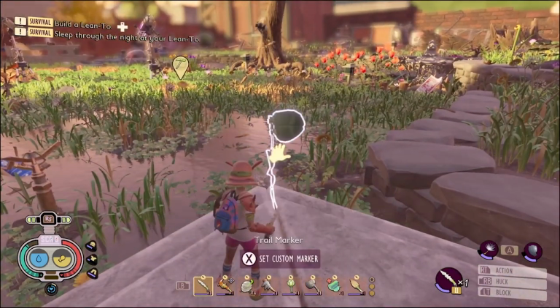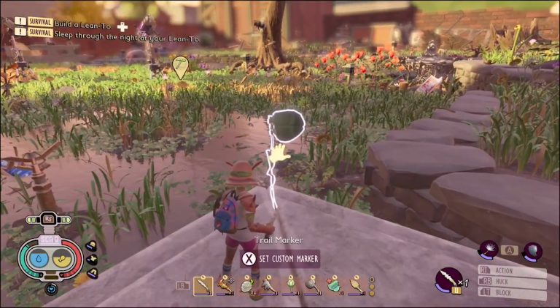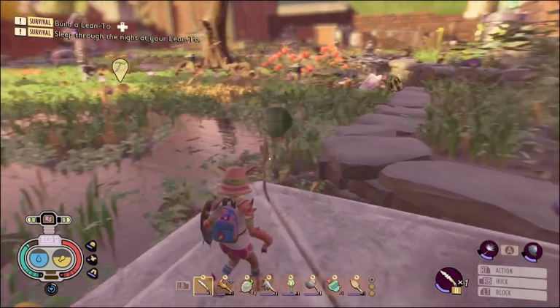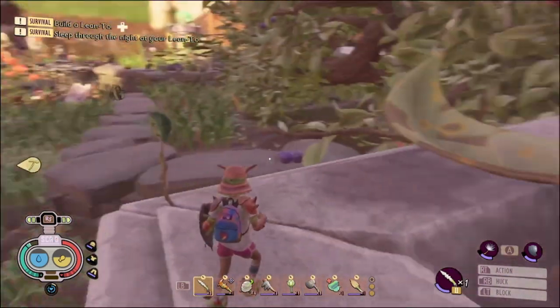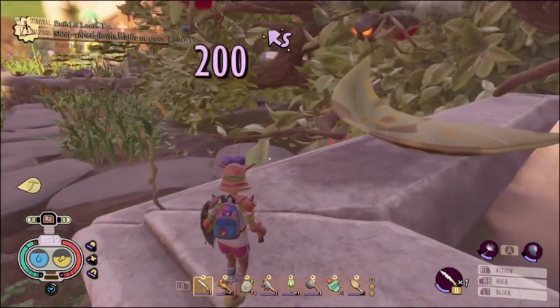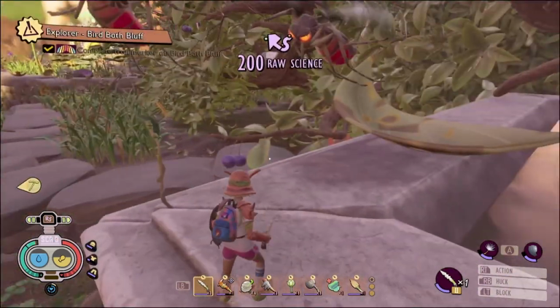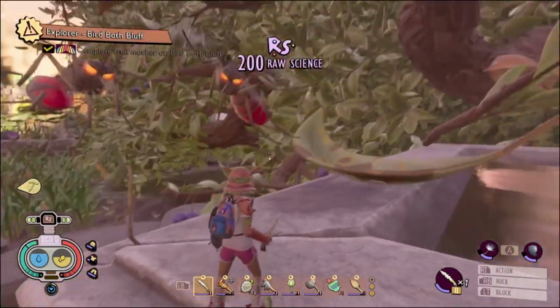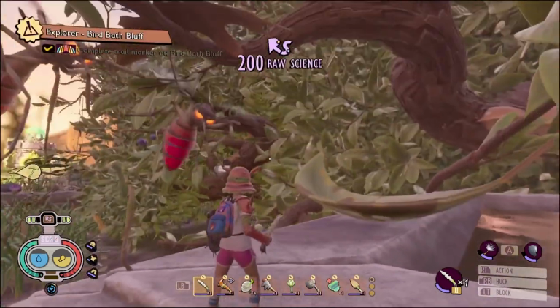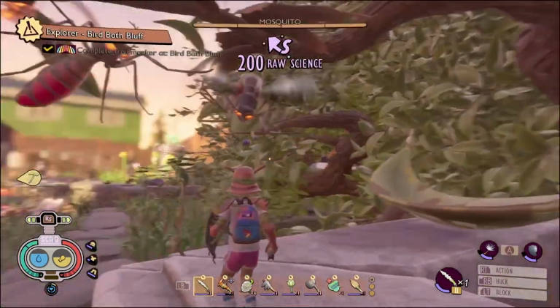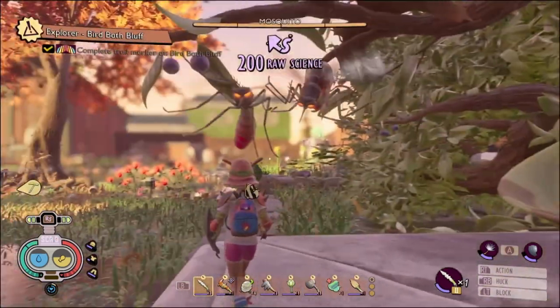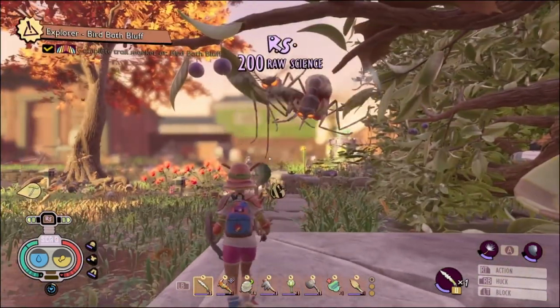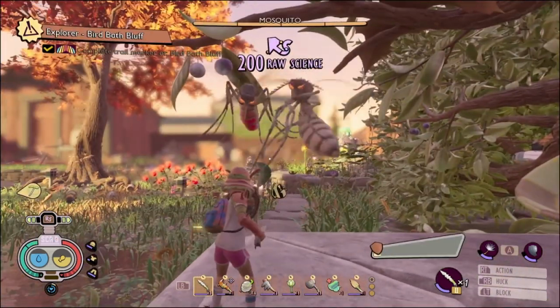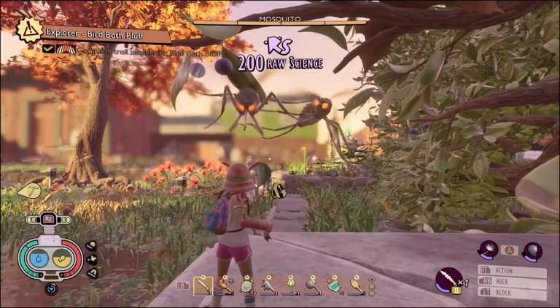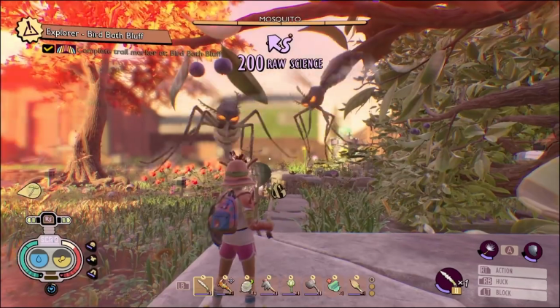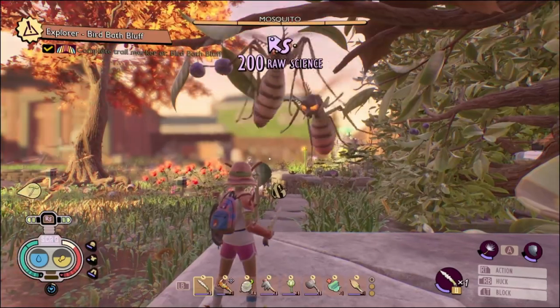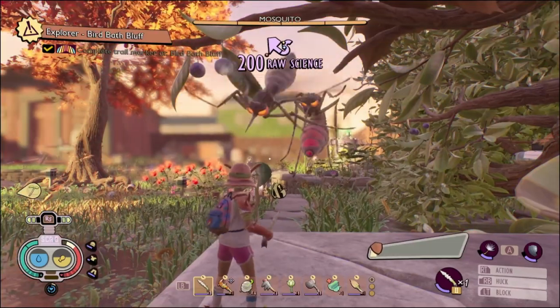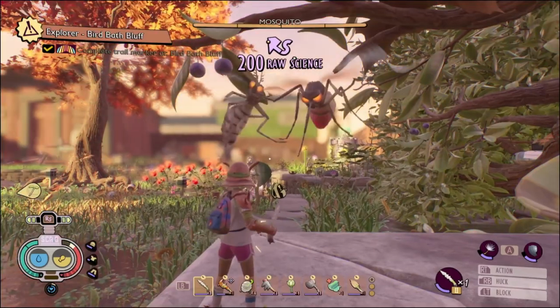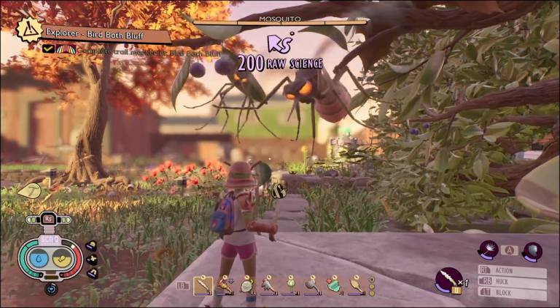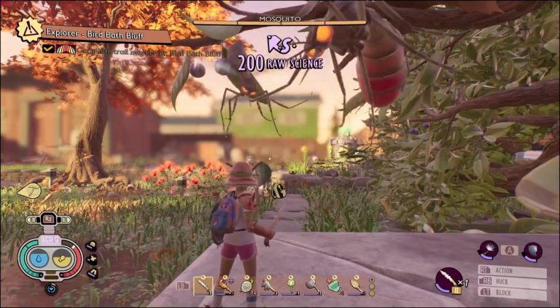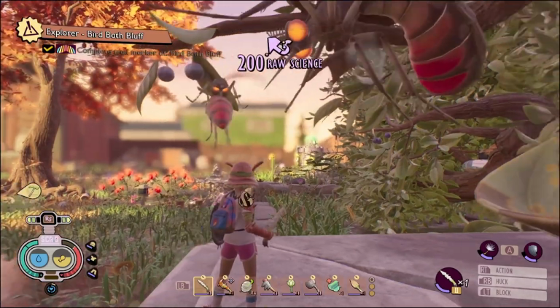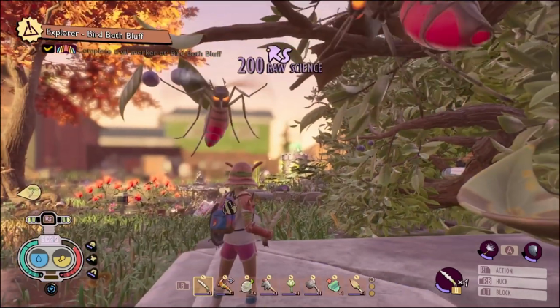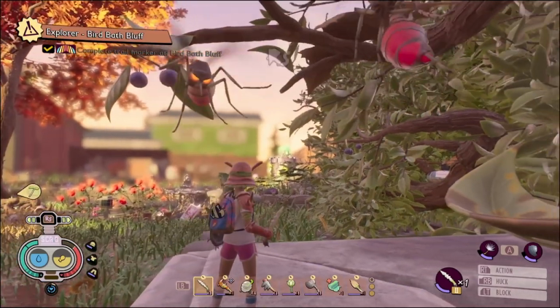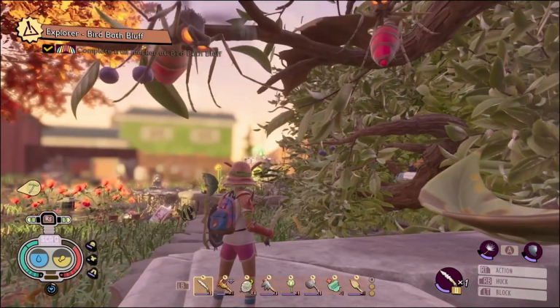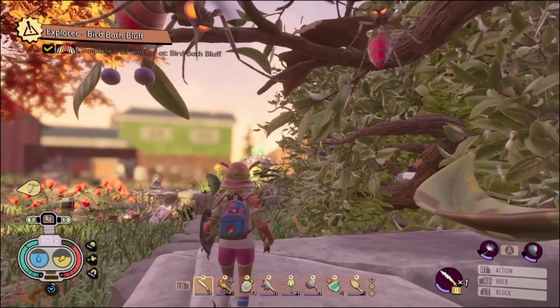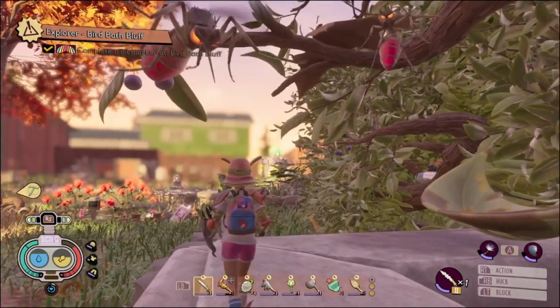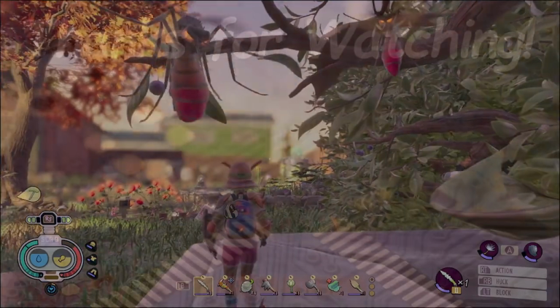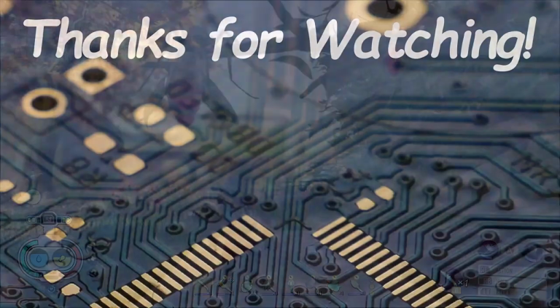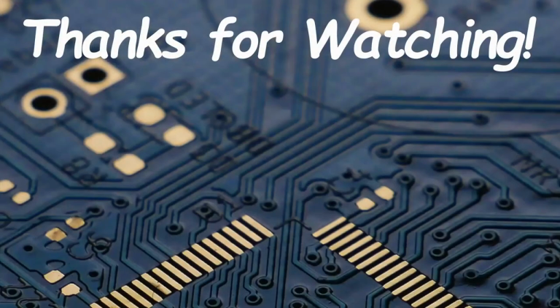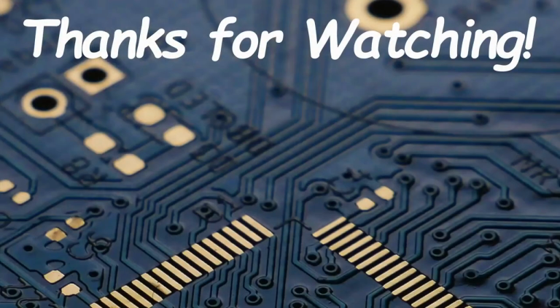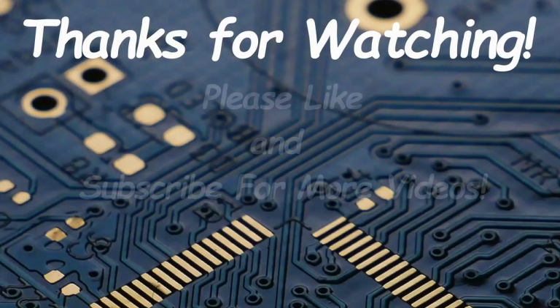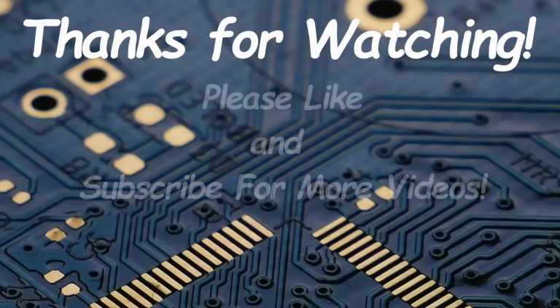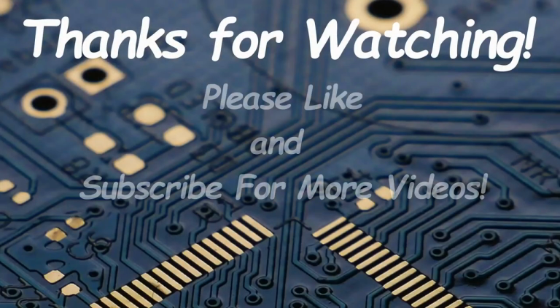And voila, it is complete! Thank you guys so much for joining me. Please don't forget that like and subscribe, and I'll see you in the next one.